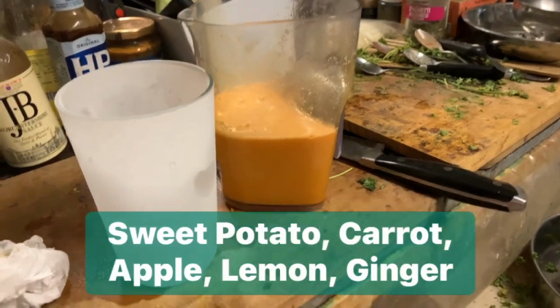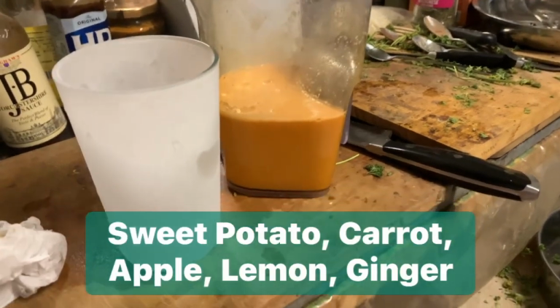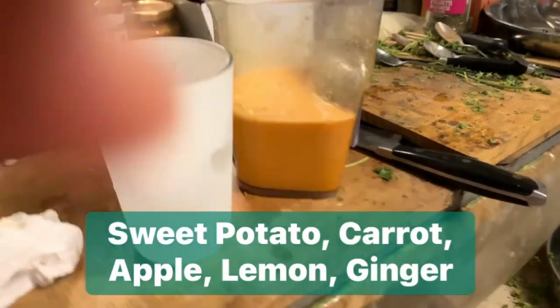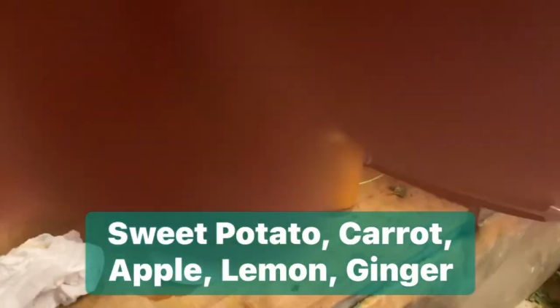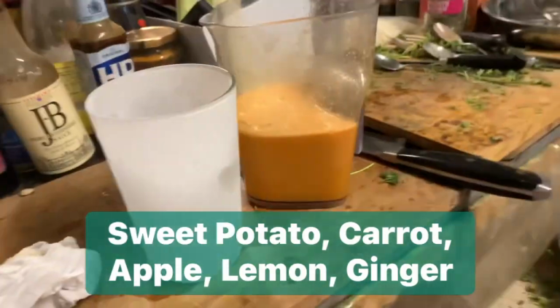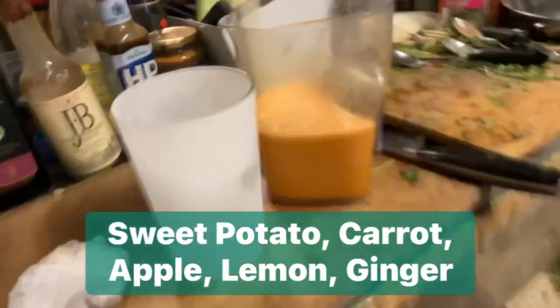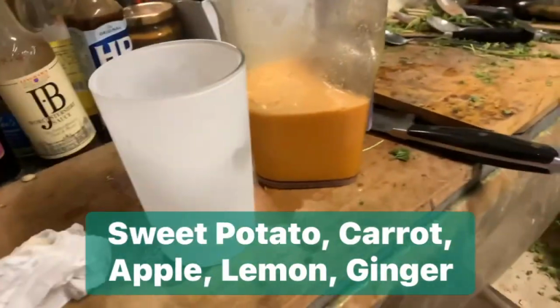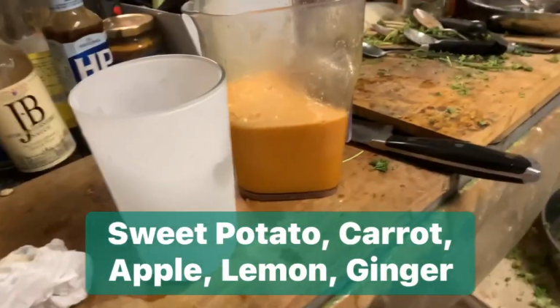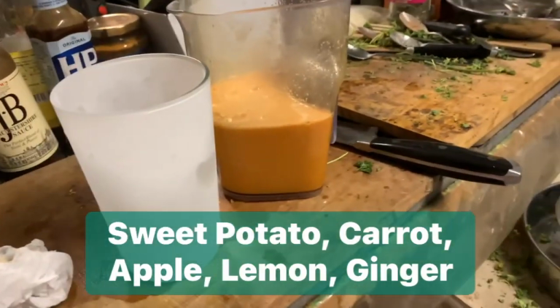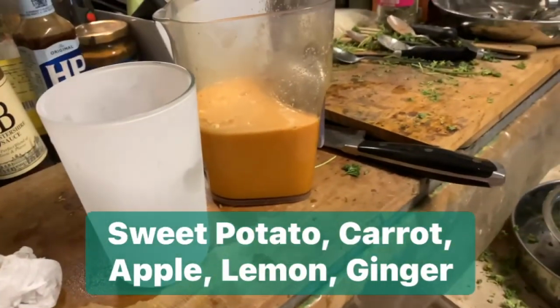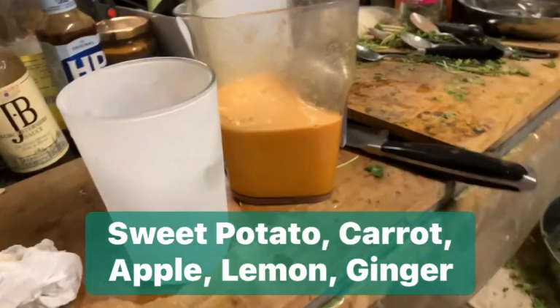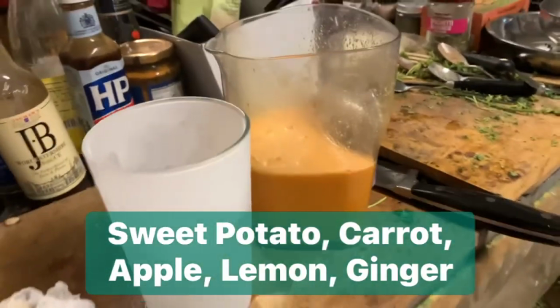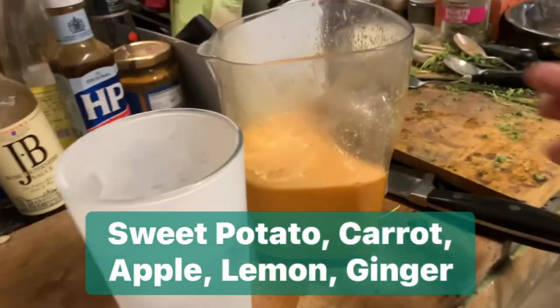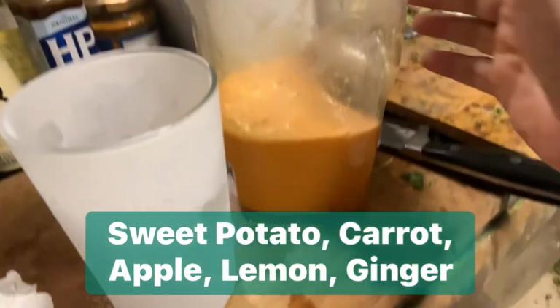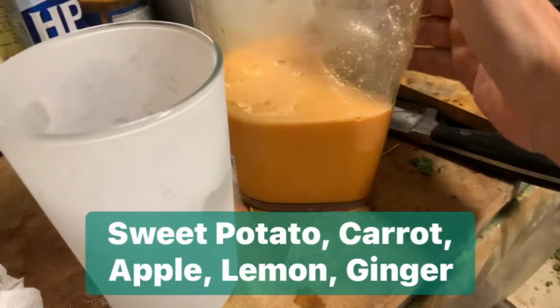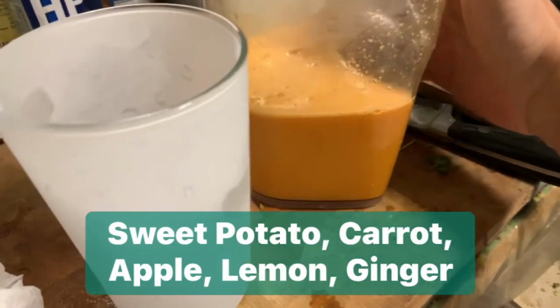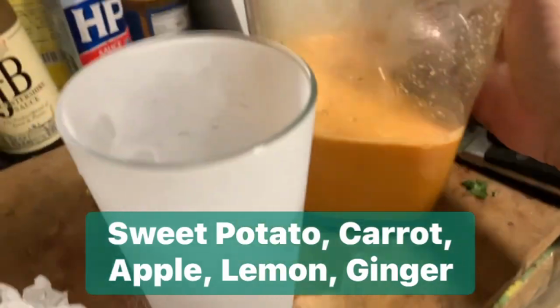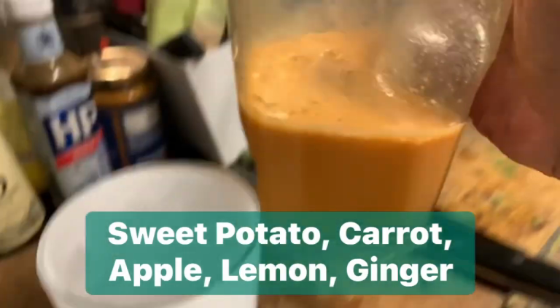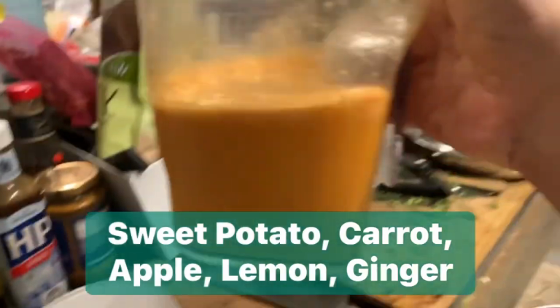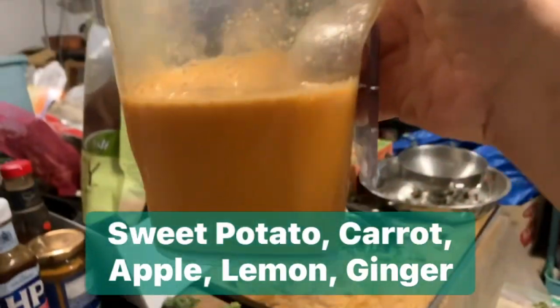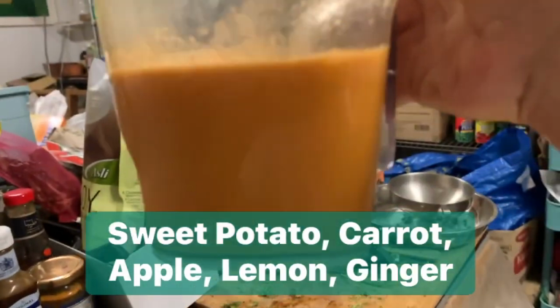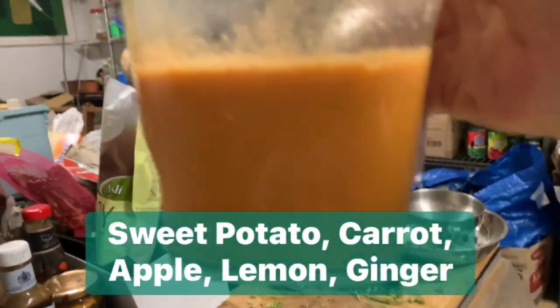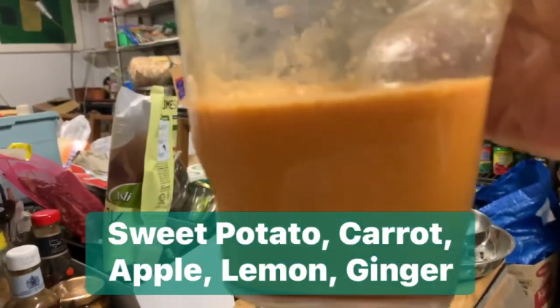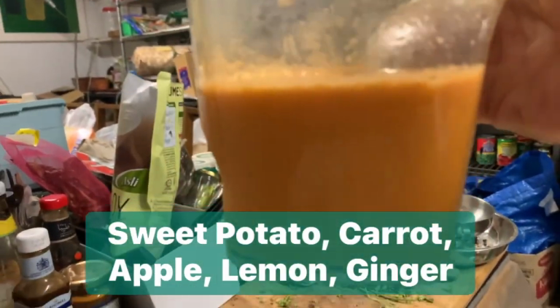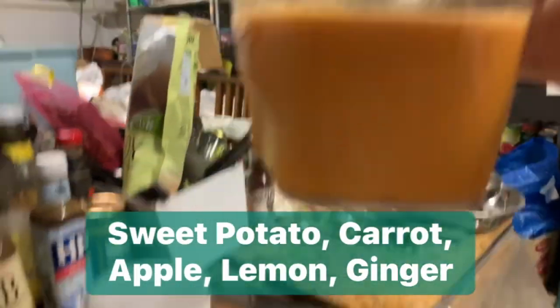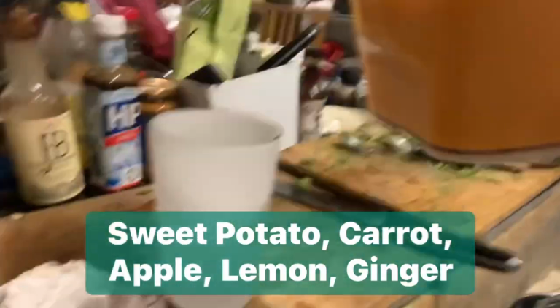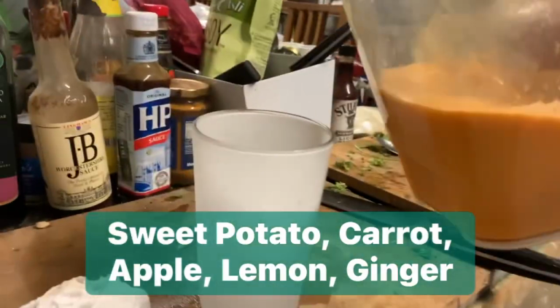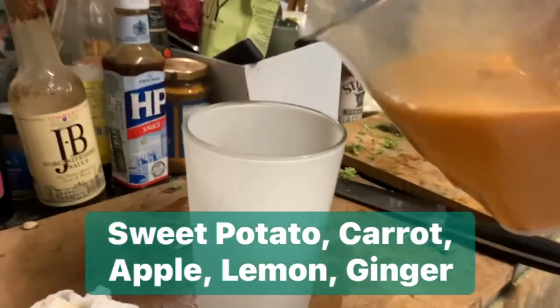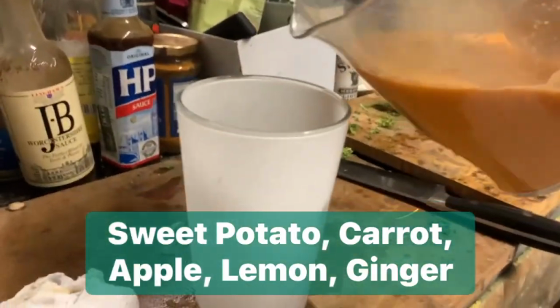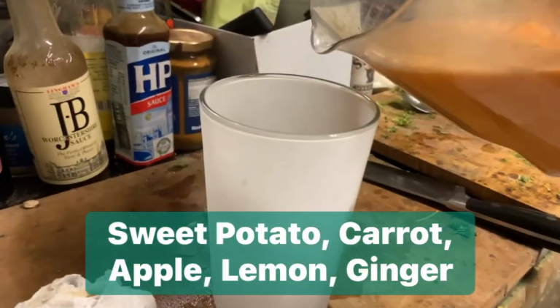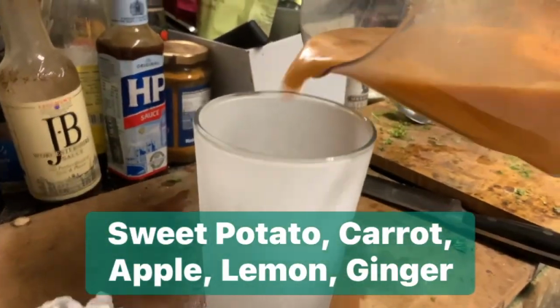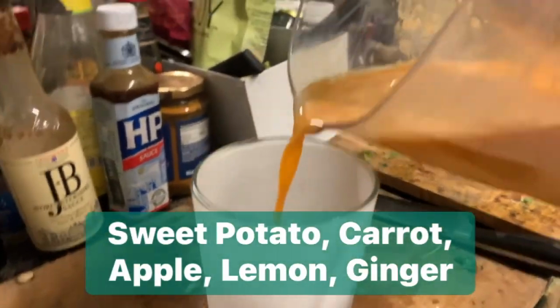Hi, Mr. Azlan the landlord here and I made juice today. This is it. I'll tell you what it is in a moment.